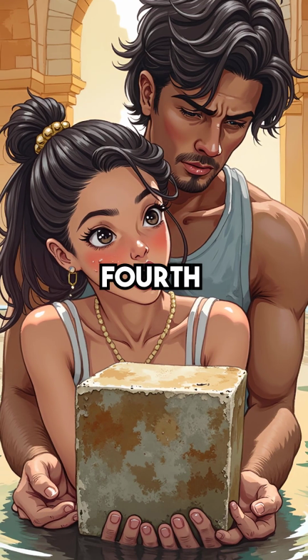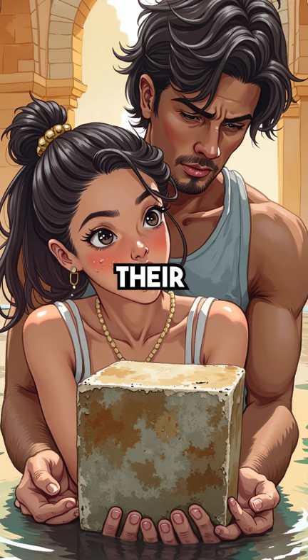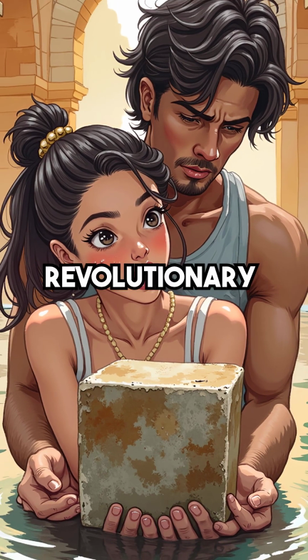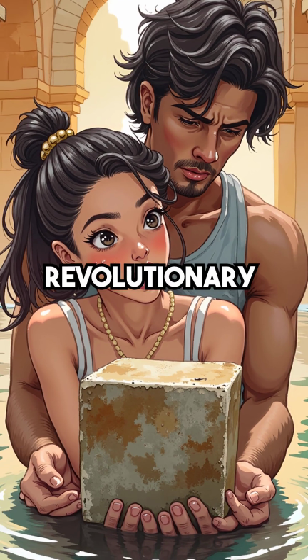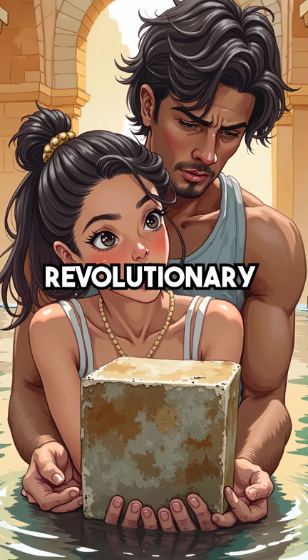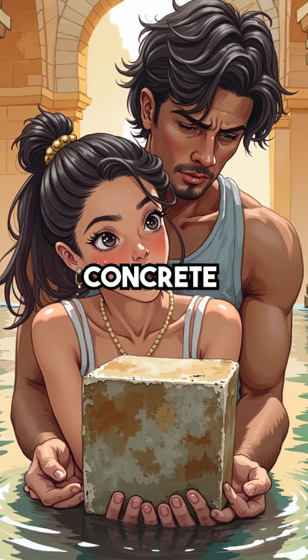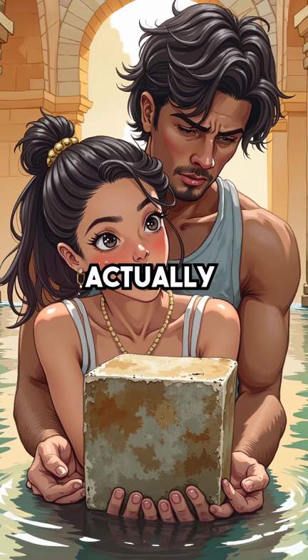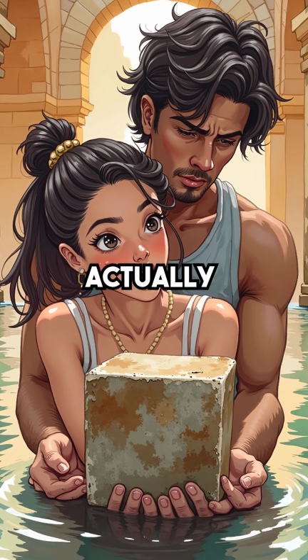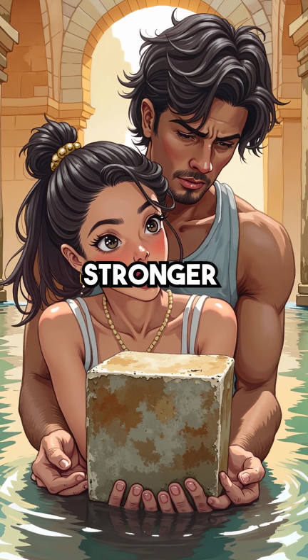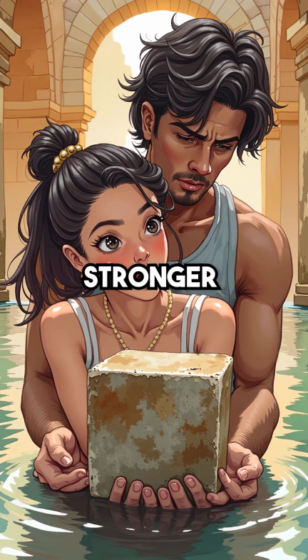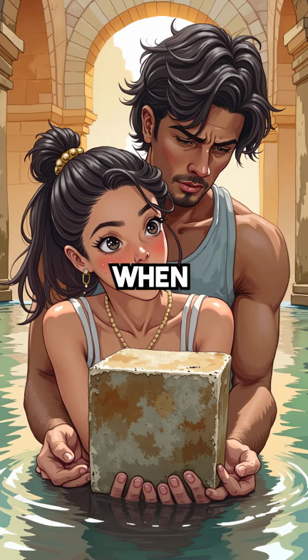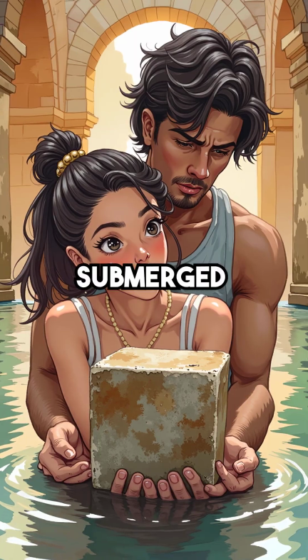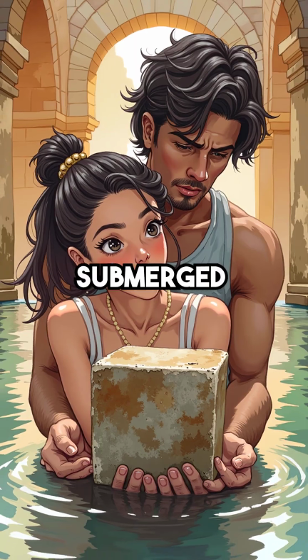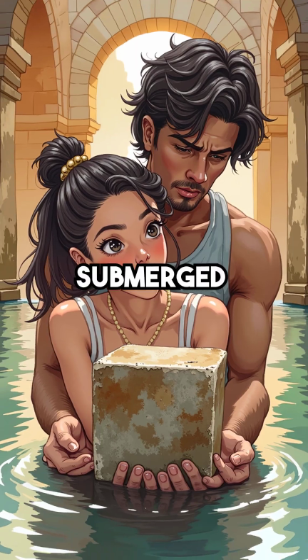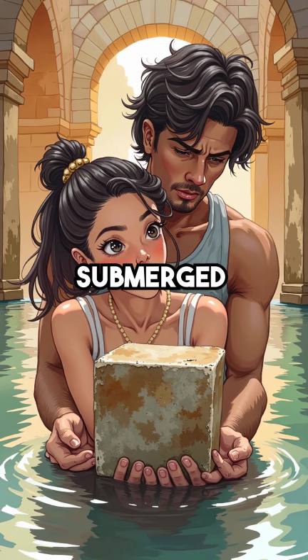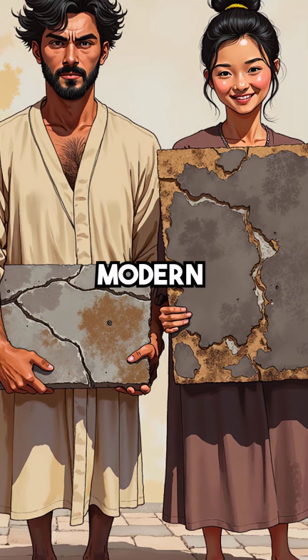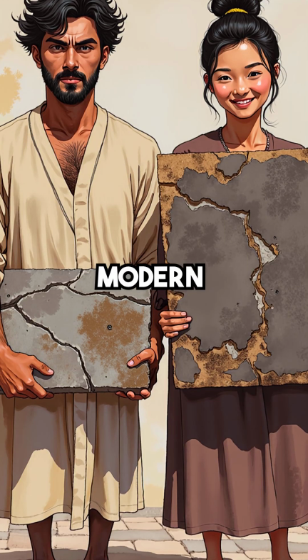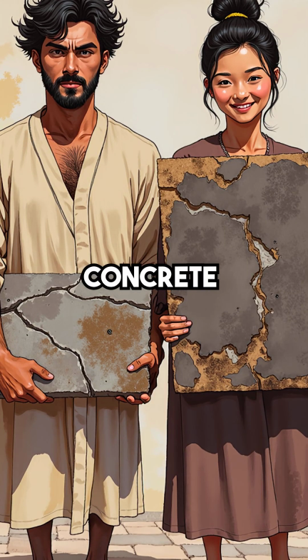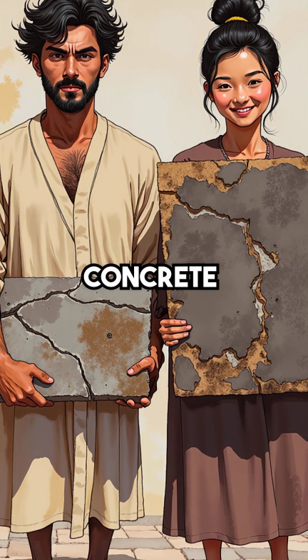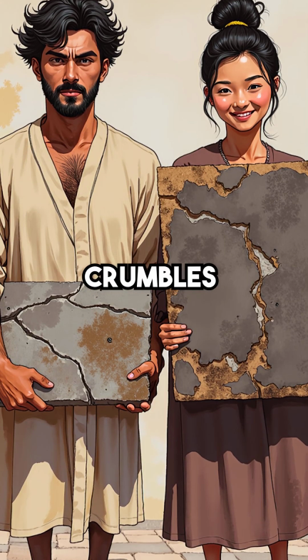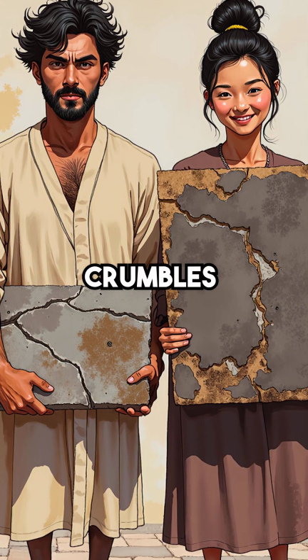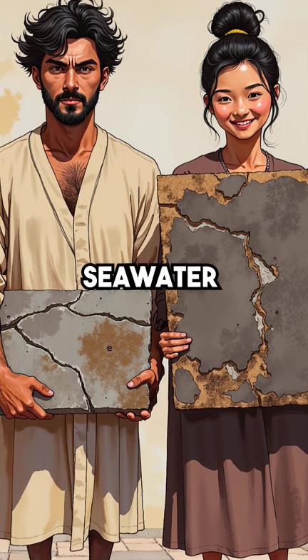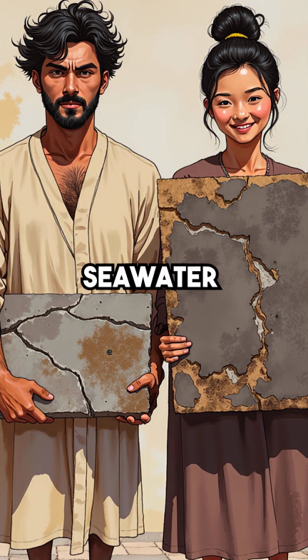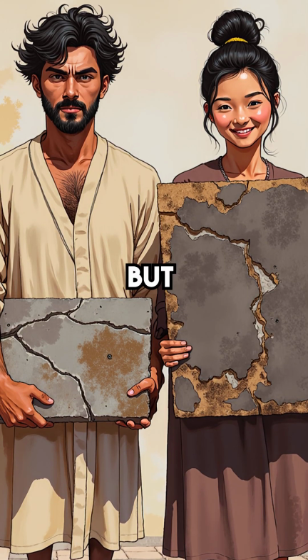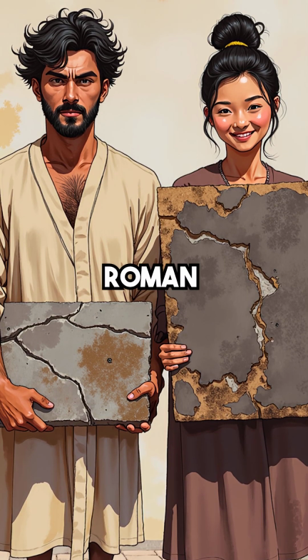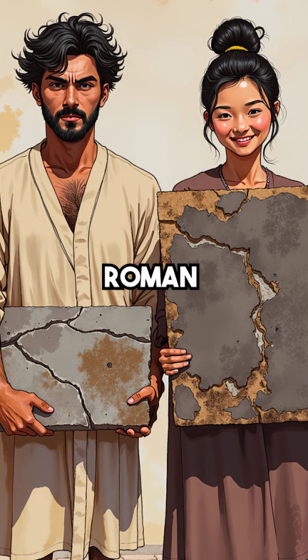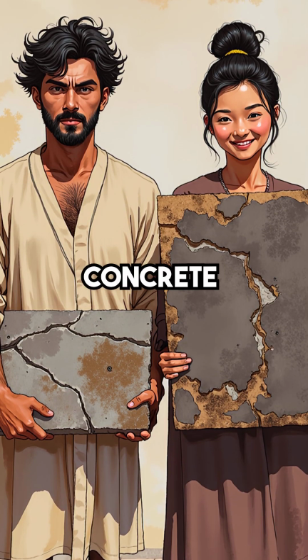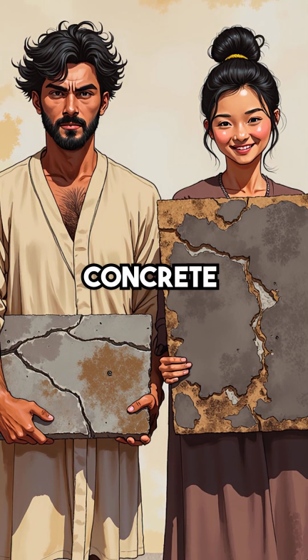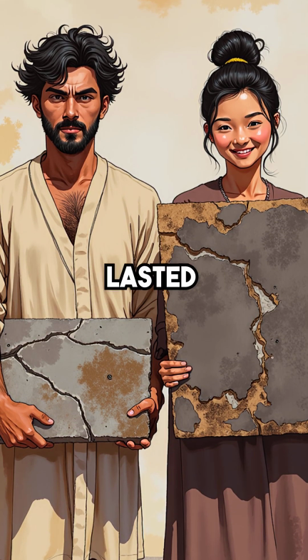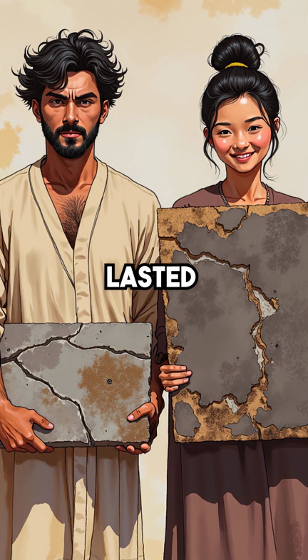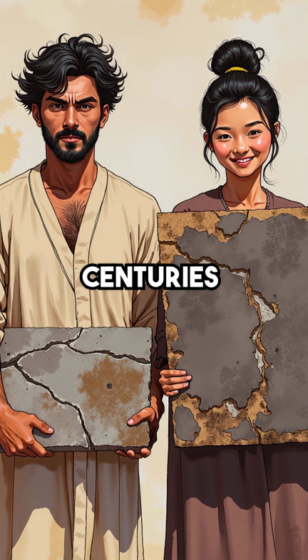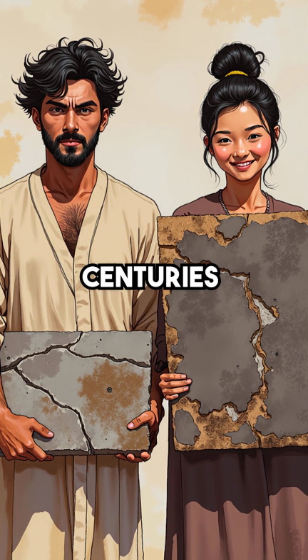Fourth, their revolutionary concrete actually grew stronger when submerged. Modern concrete crumbles in seawater, but Roman concrete lasted centuries.